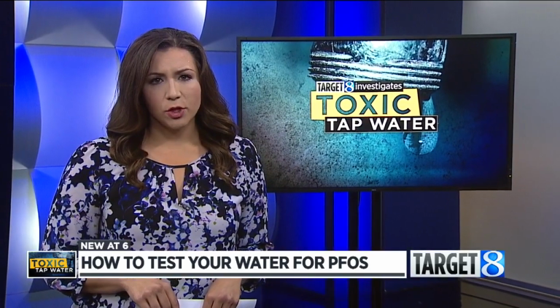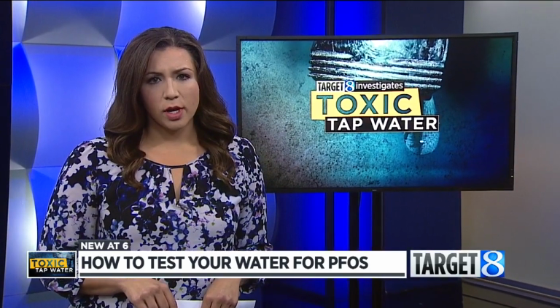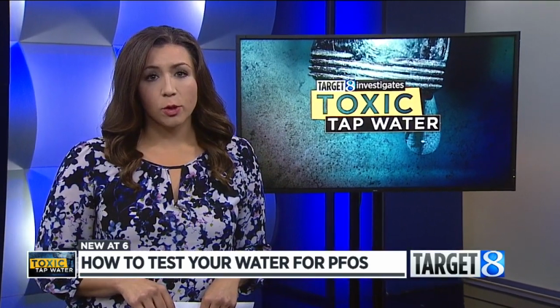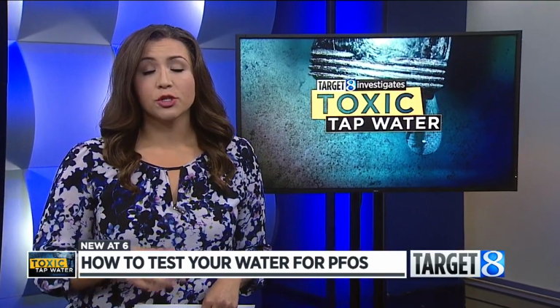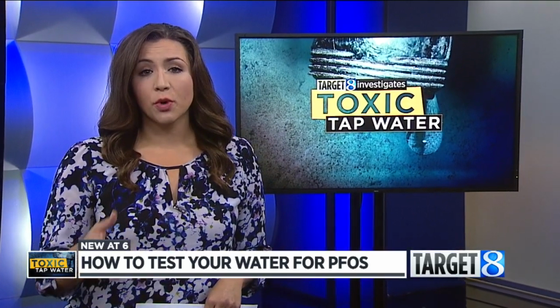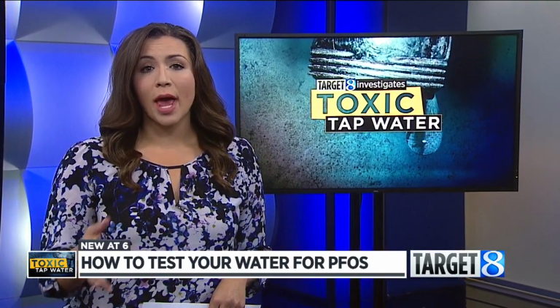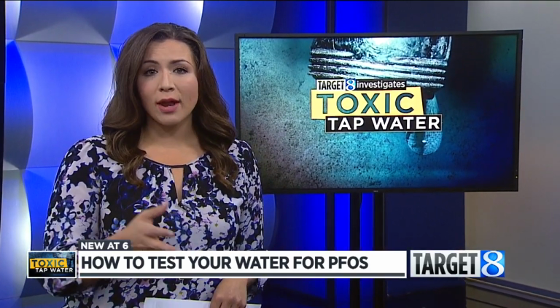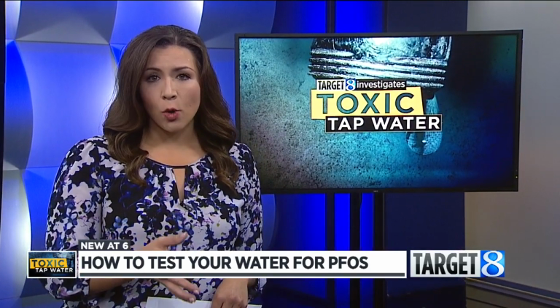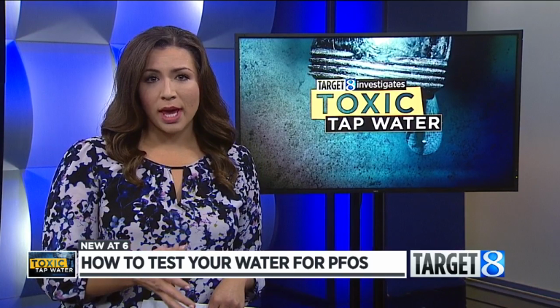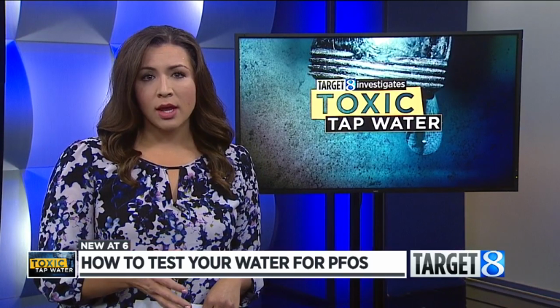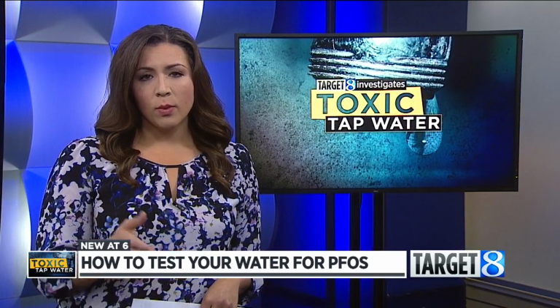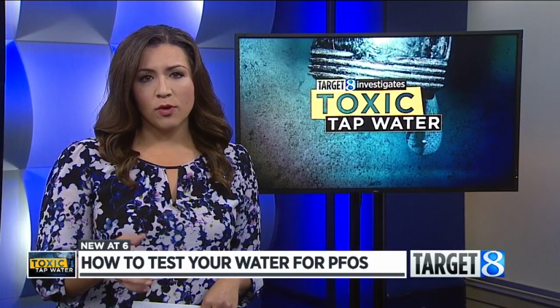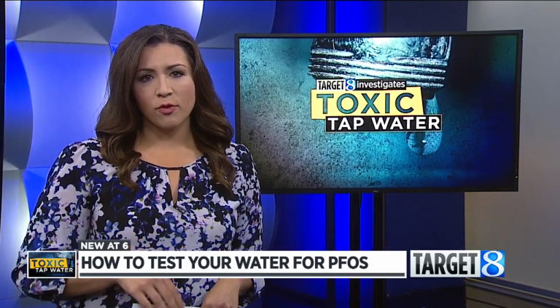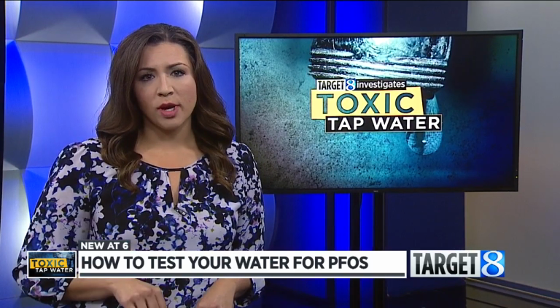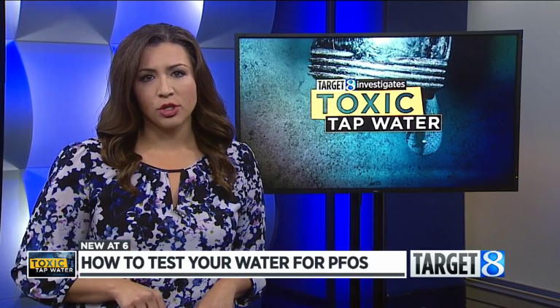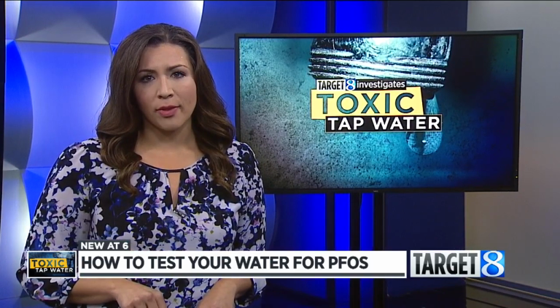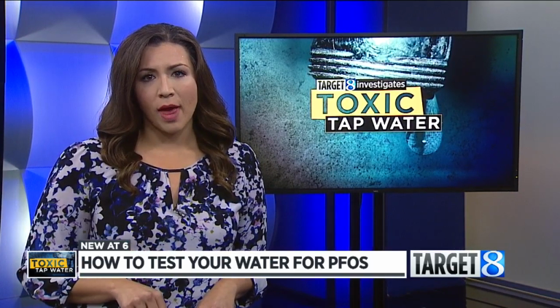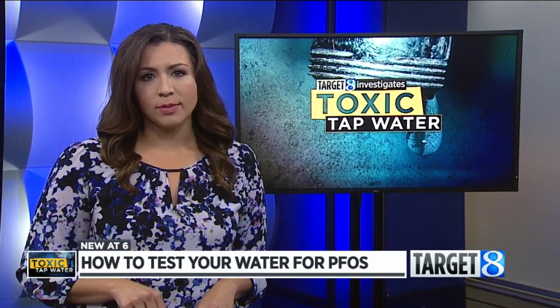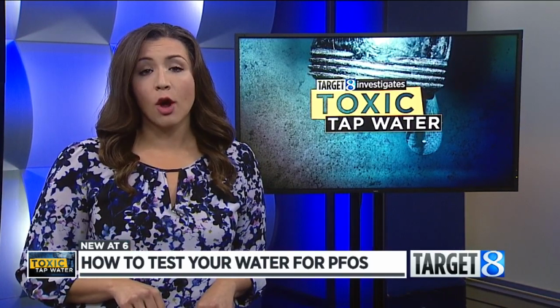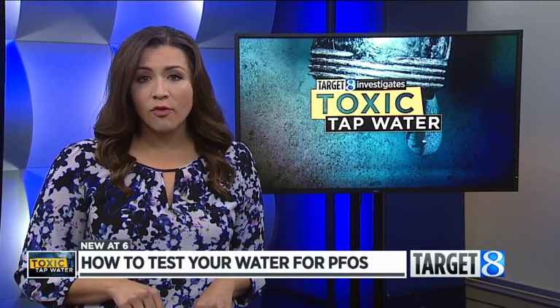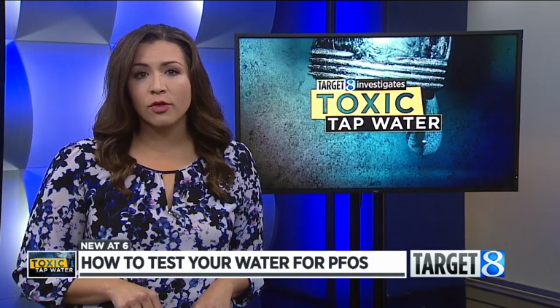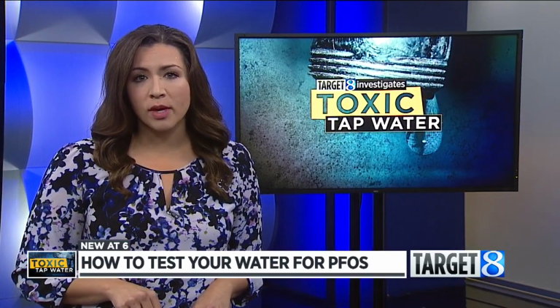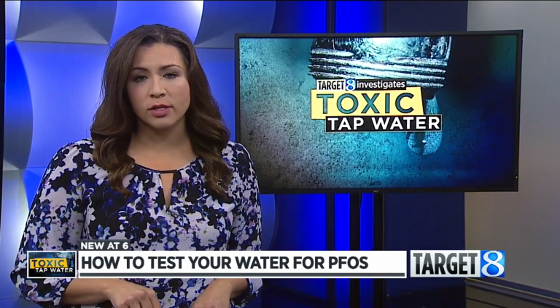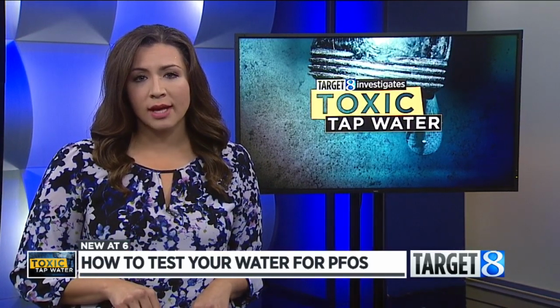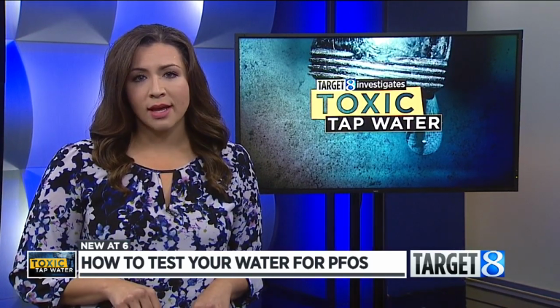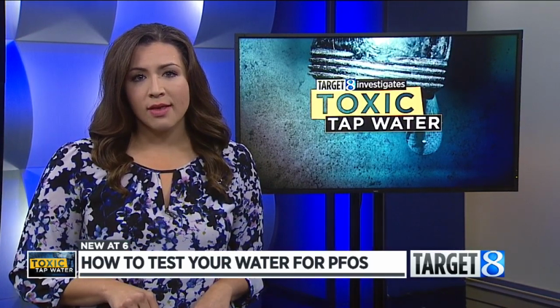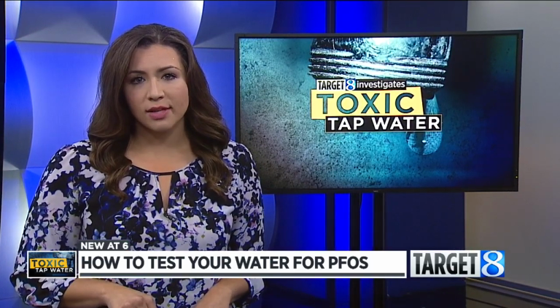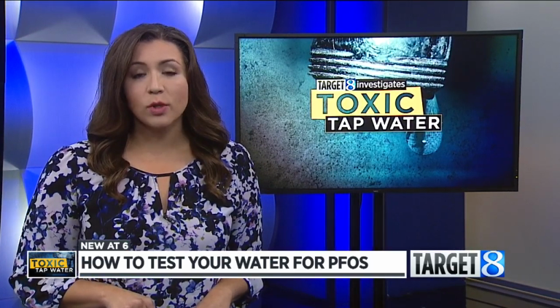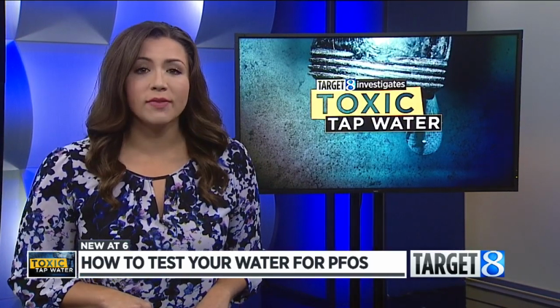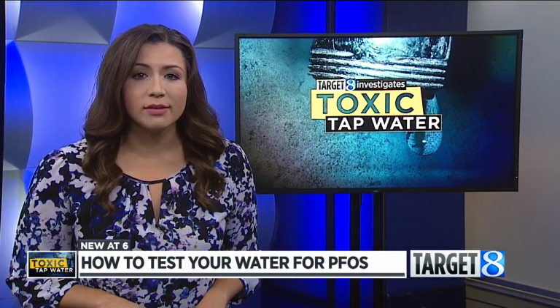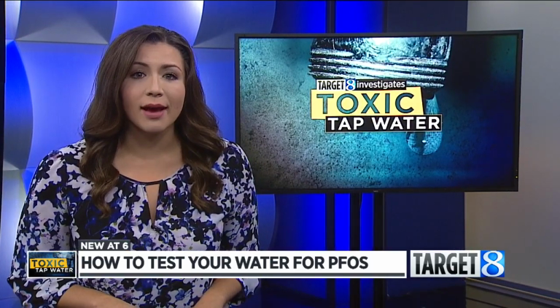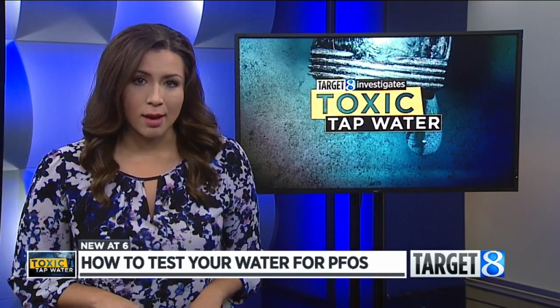If you want to purchase your own at-home kit, we have more information about the labs that offer the PFAS test available at woodtv.com.